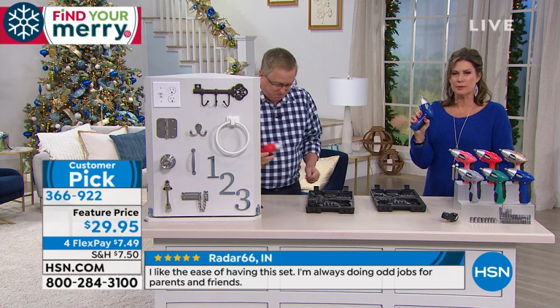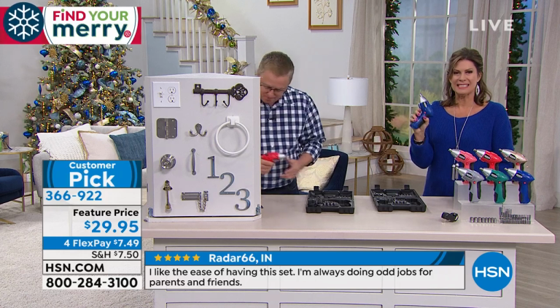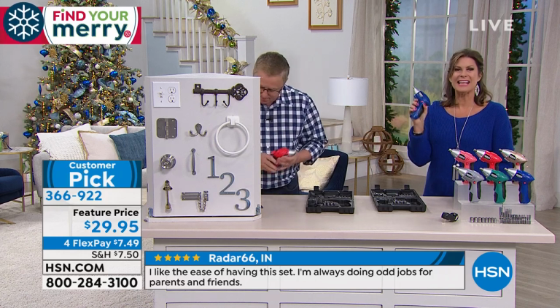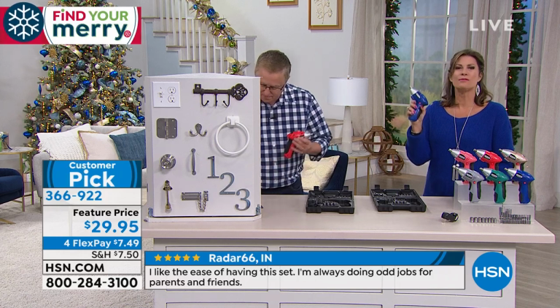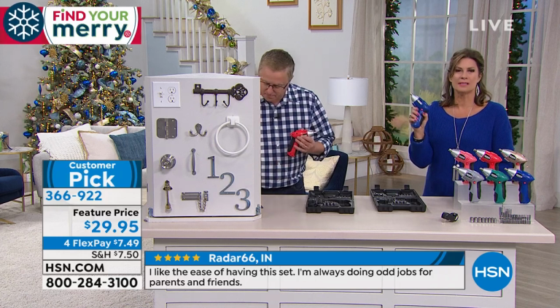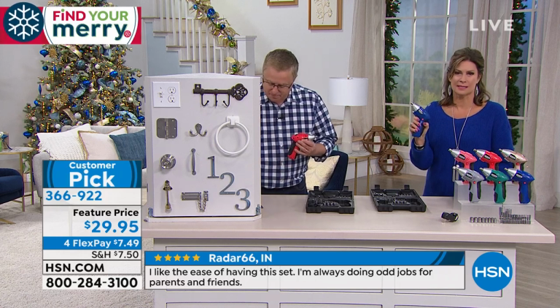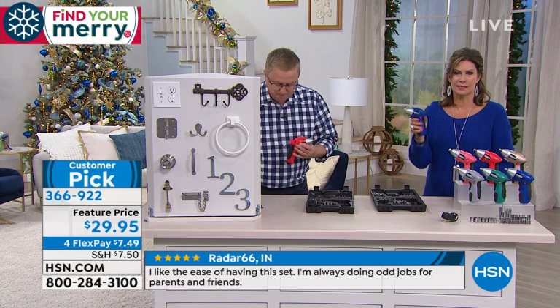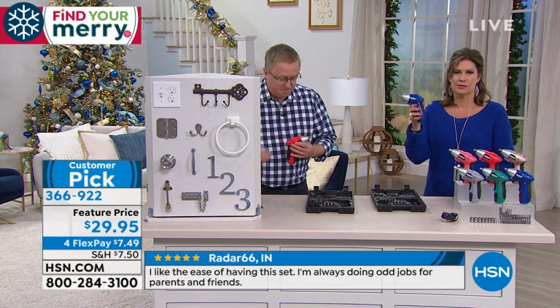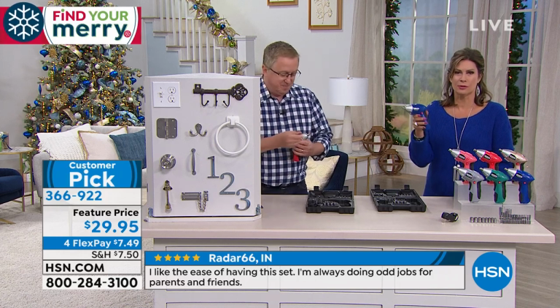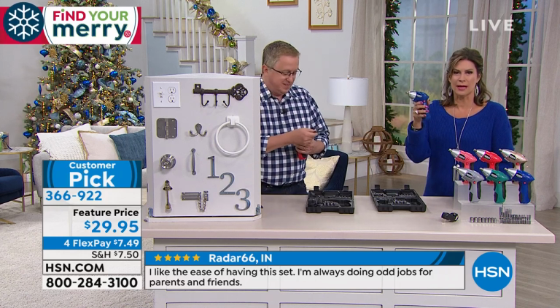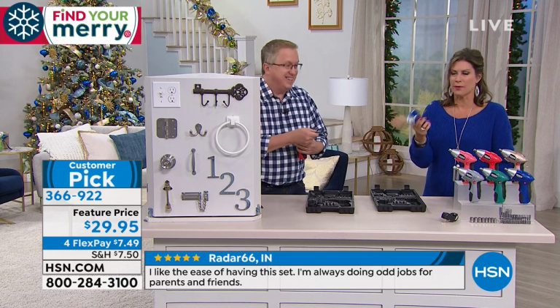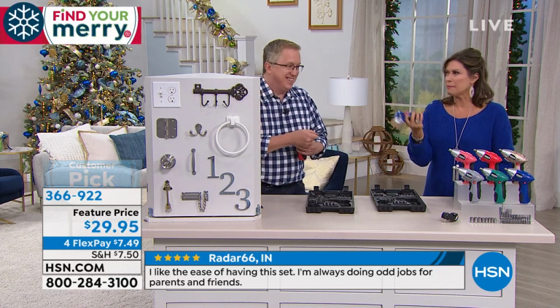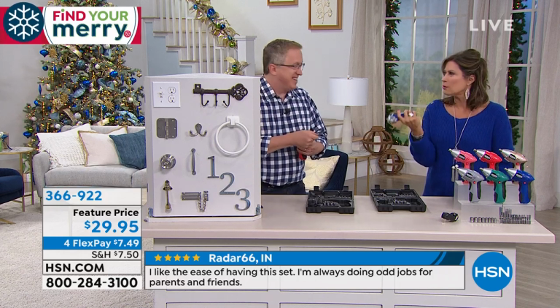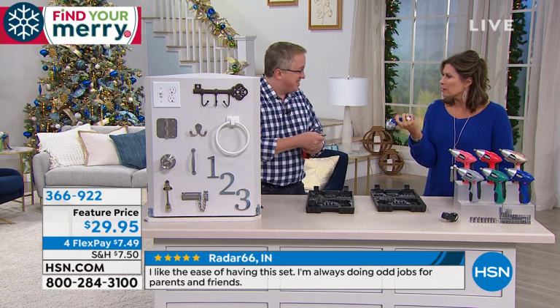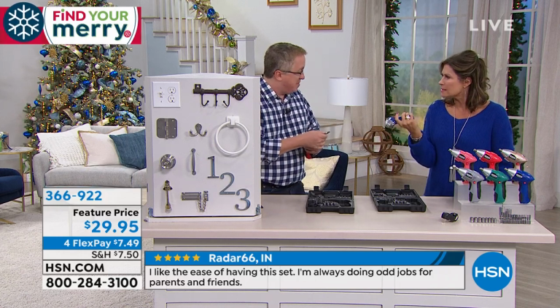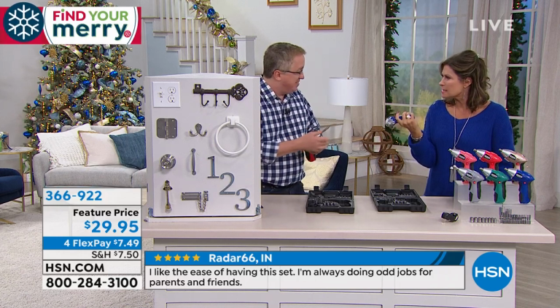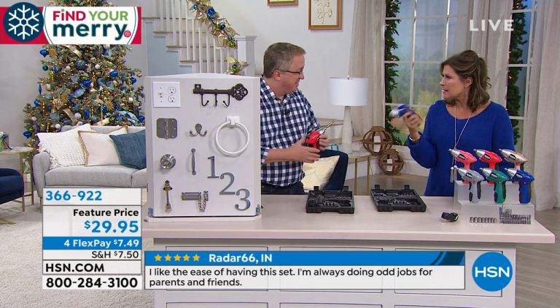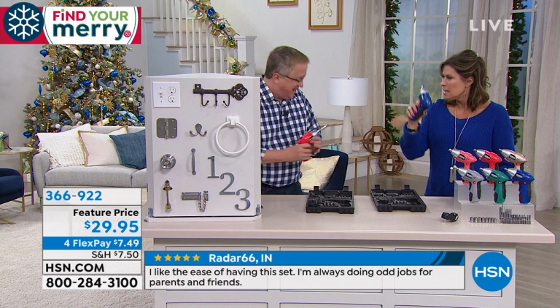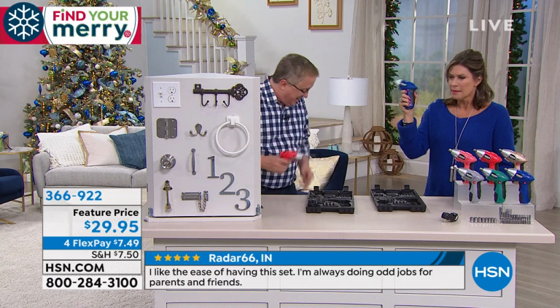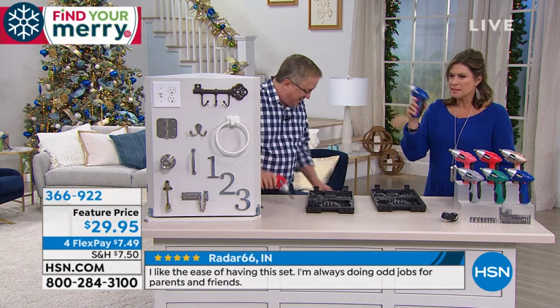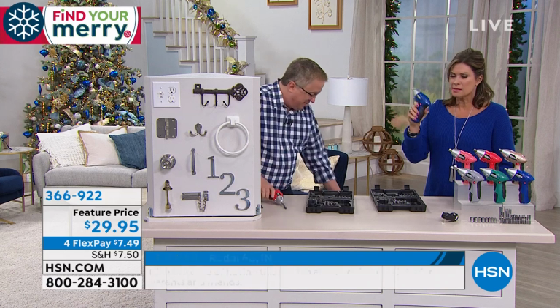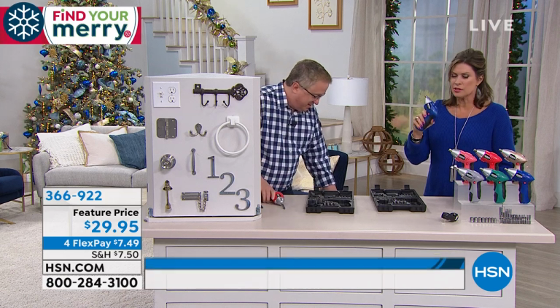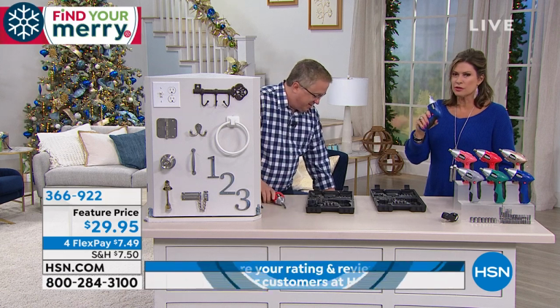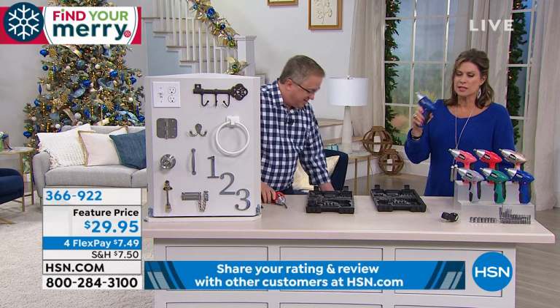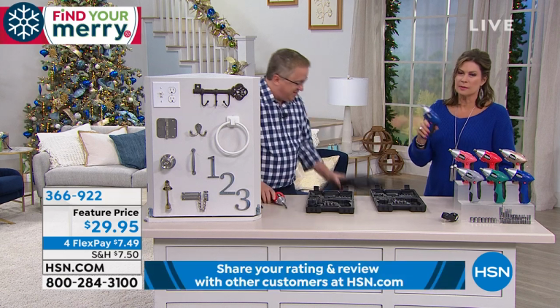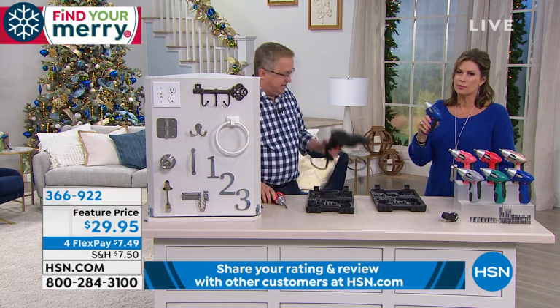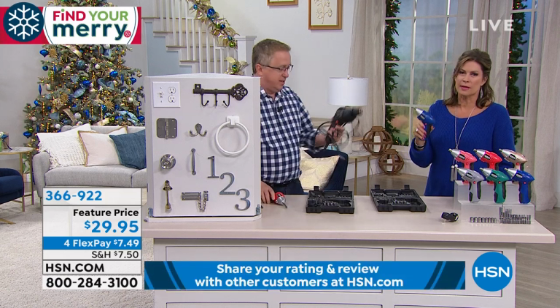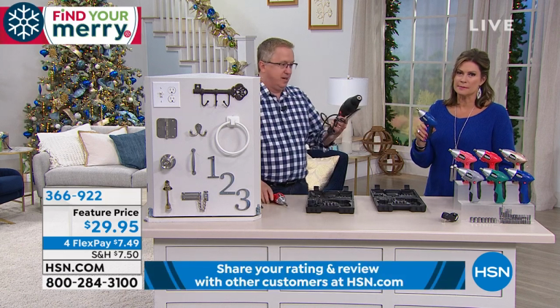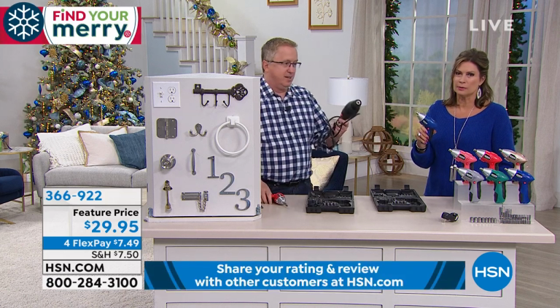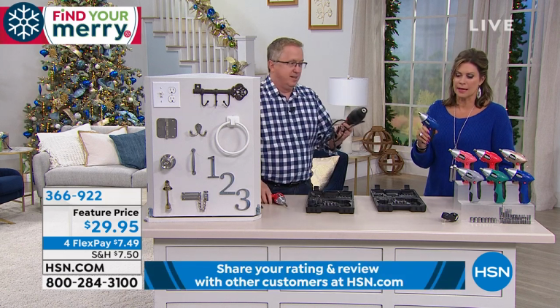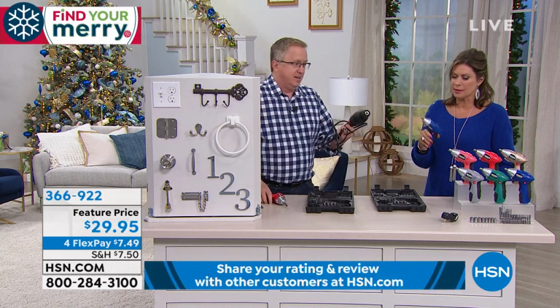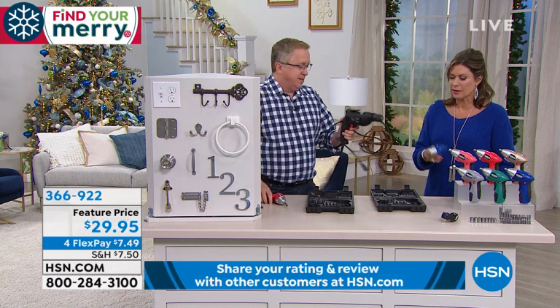At 13.6 ounces it is so lightweight, and the cordless aspect means you're just going to be able to use it absolutely anywhere.